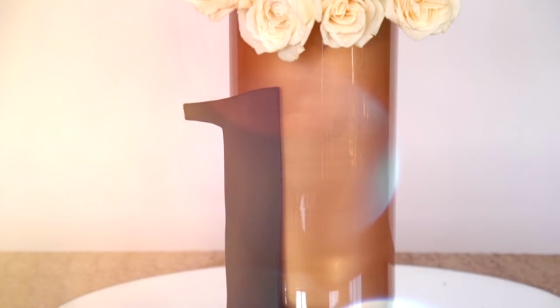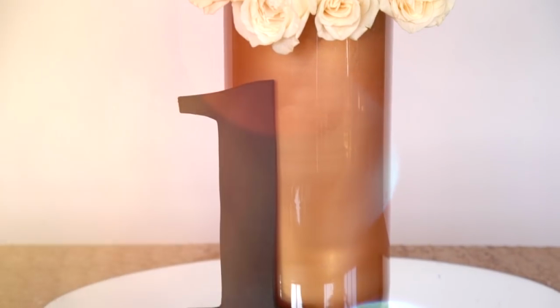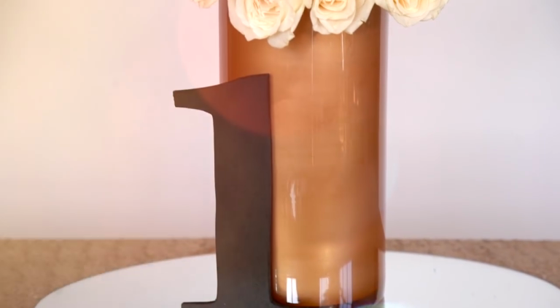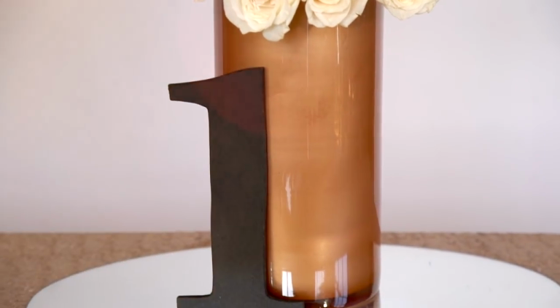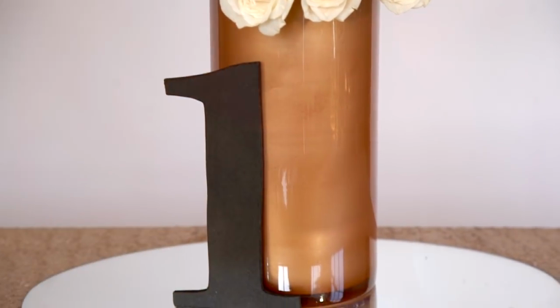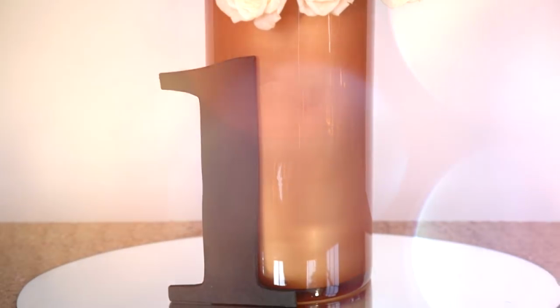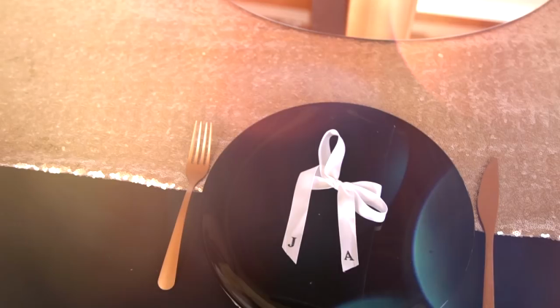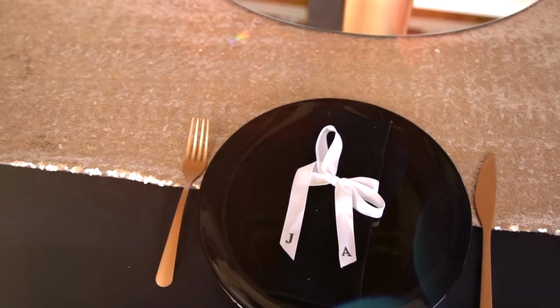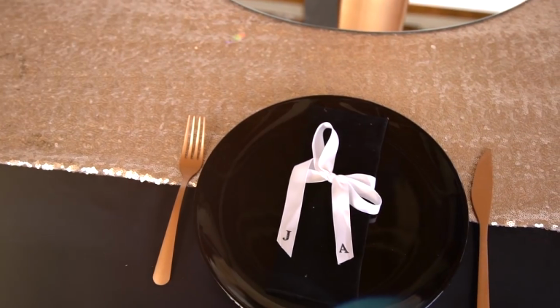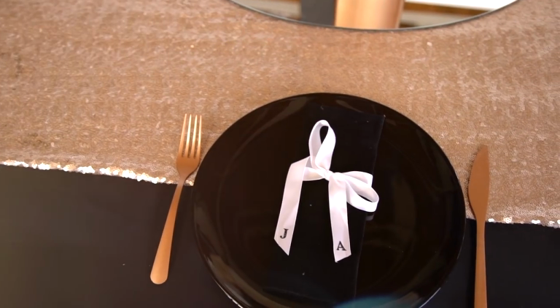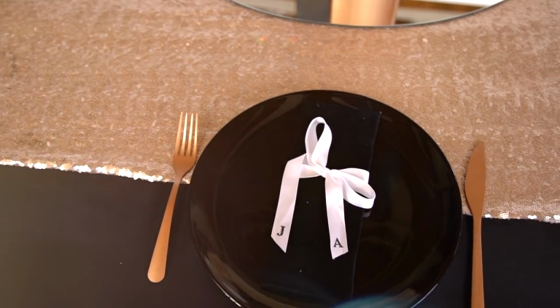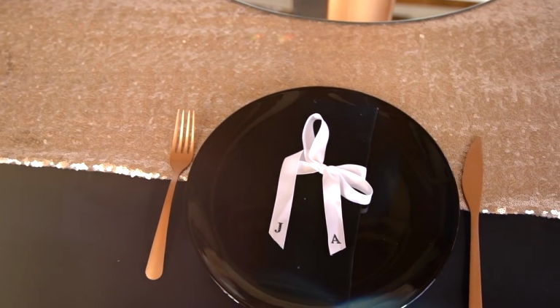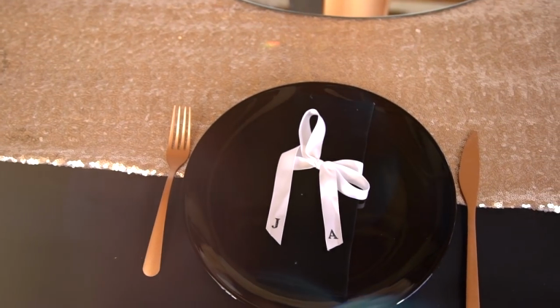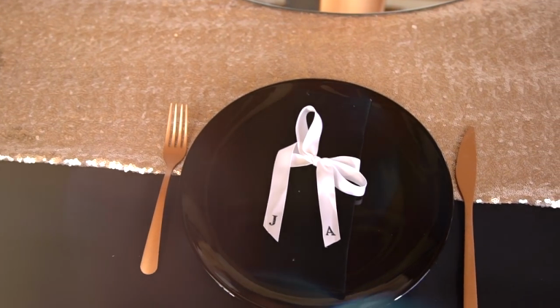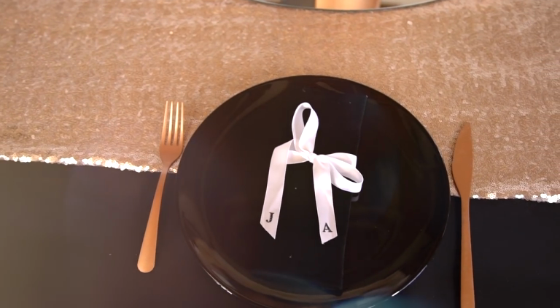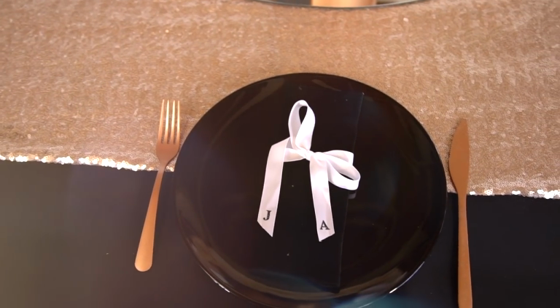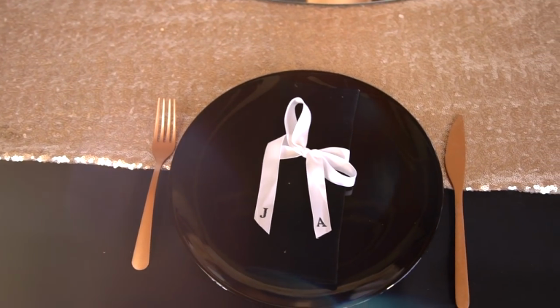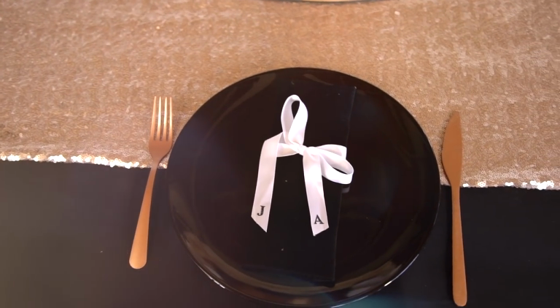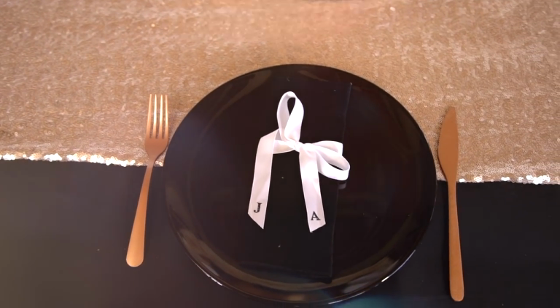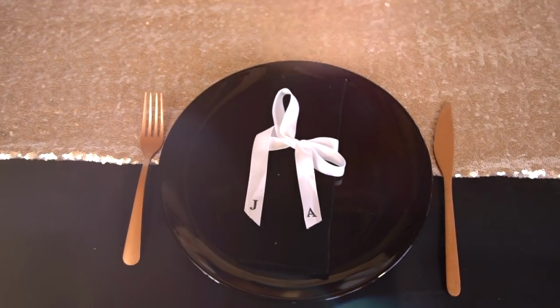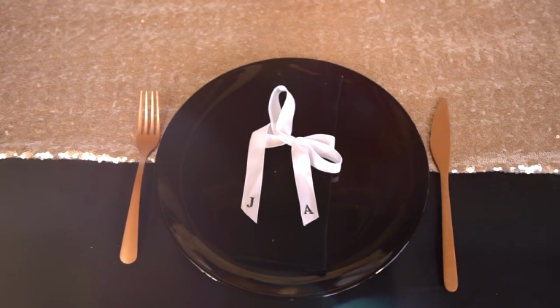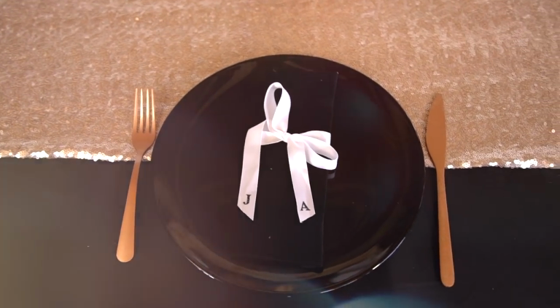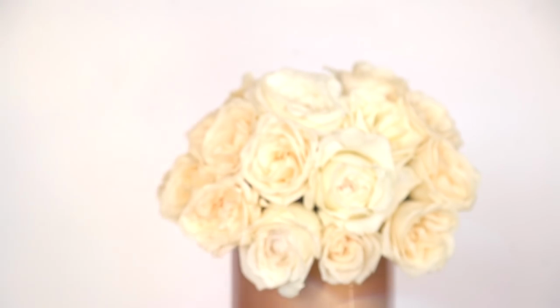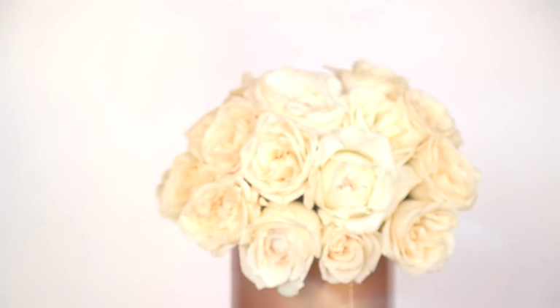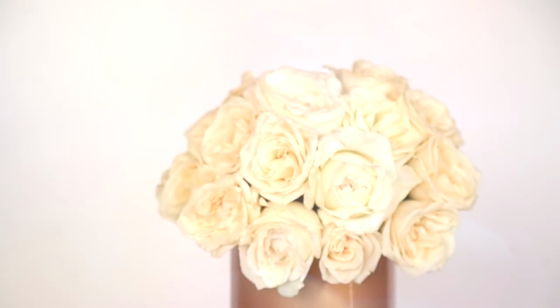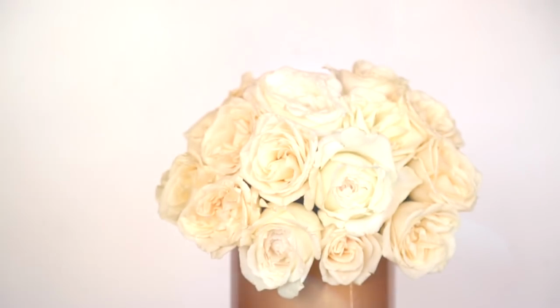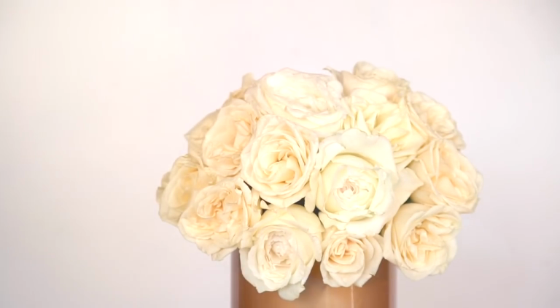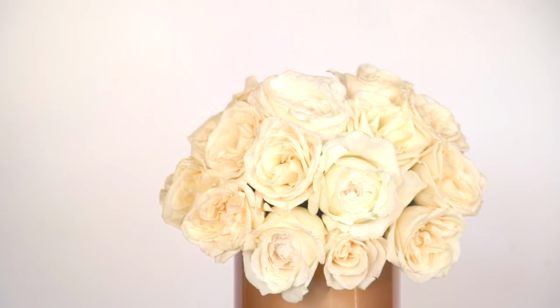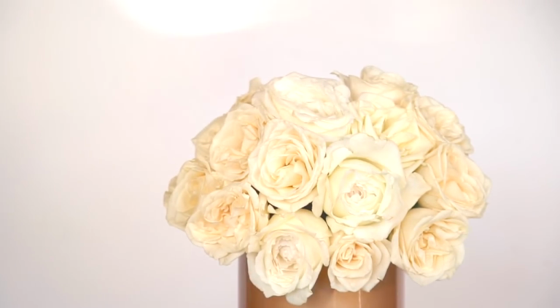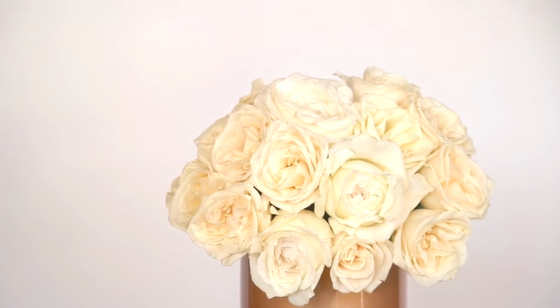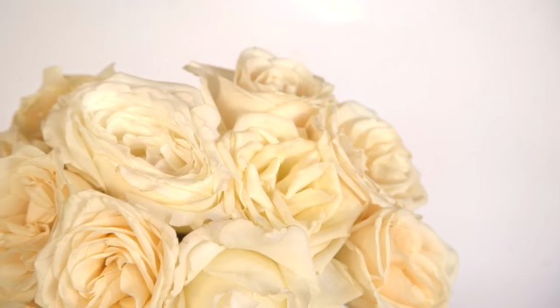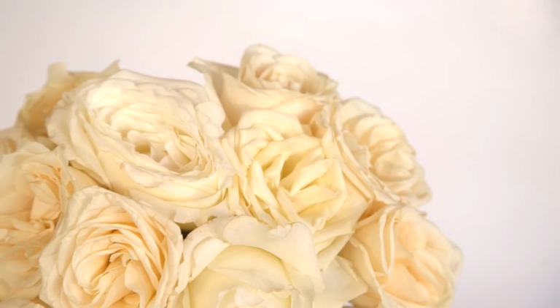Overall, this table is pretty simple yet very glam and chic — simple and refined.